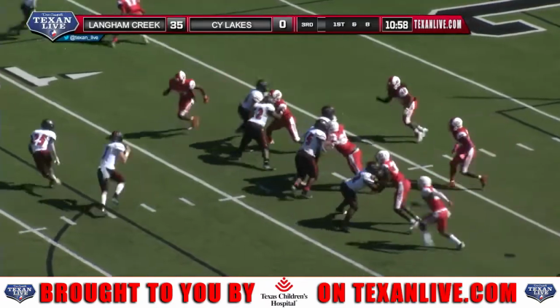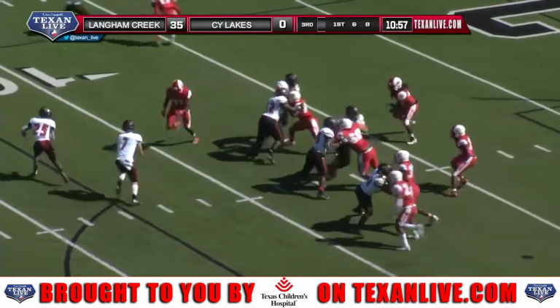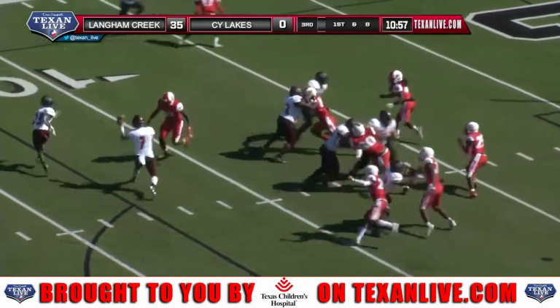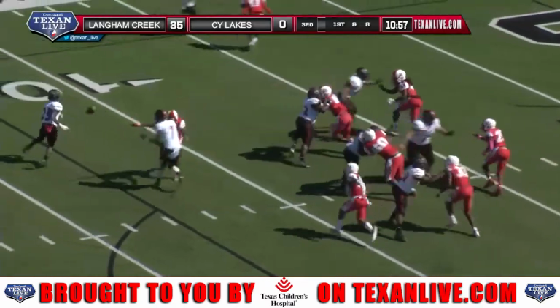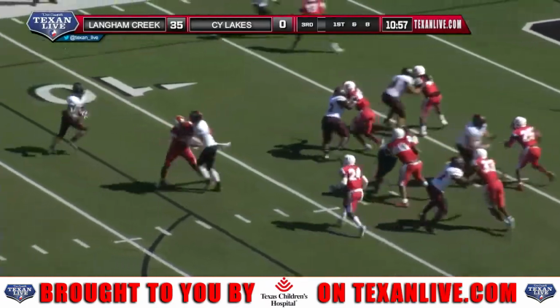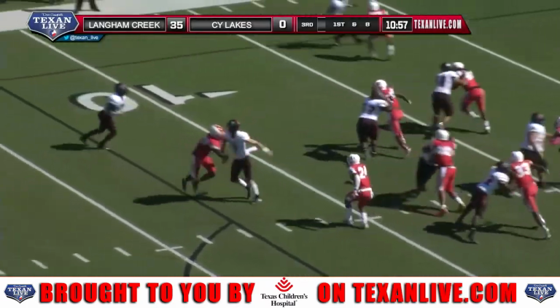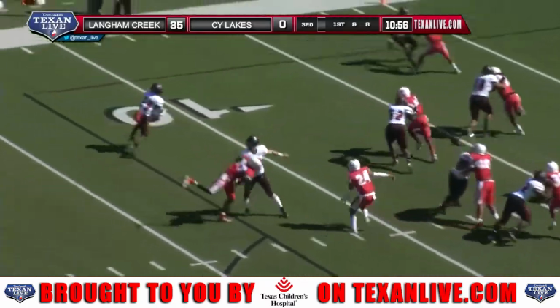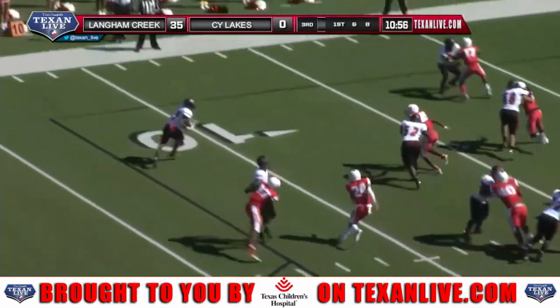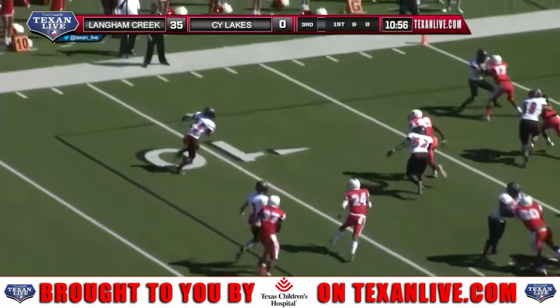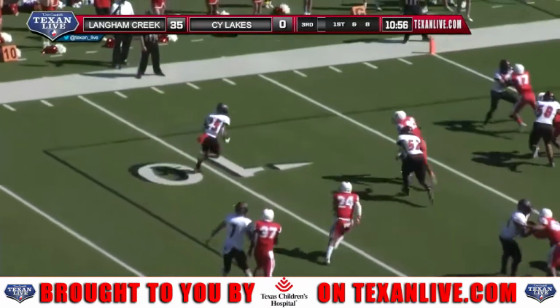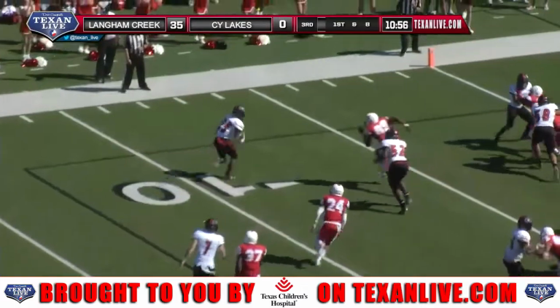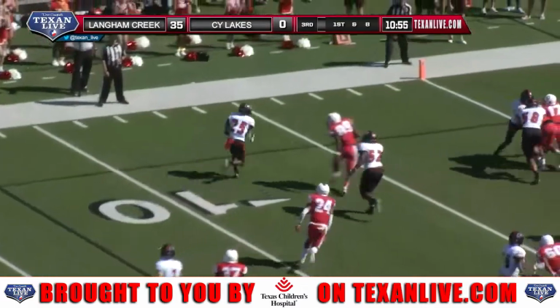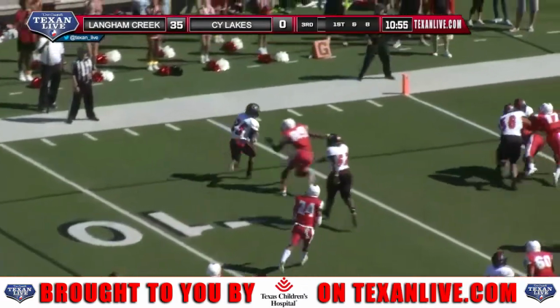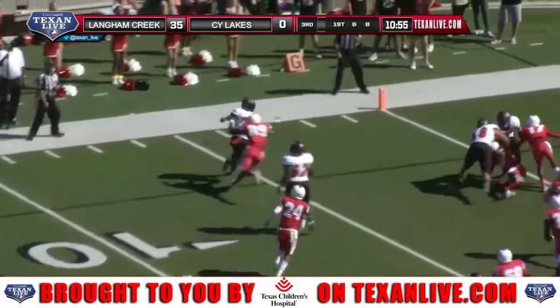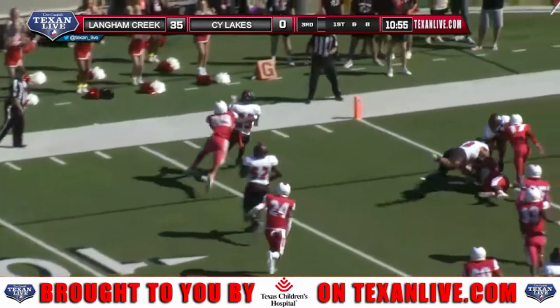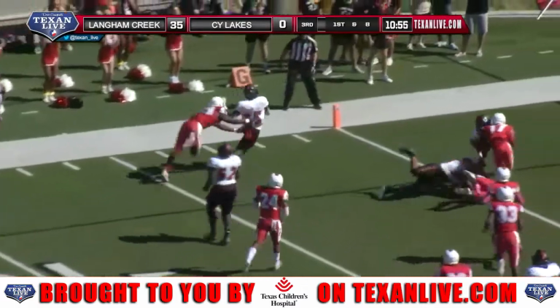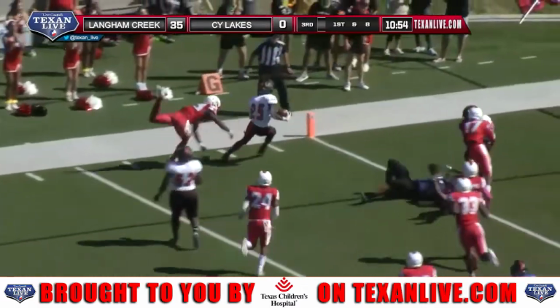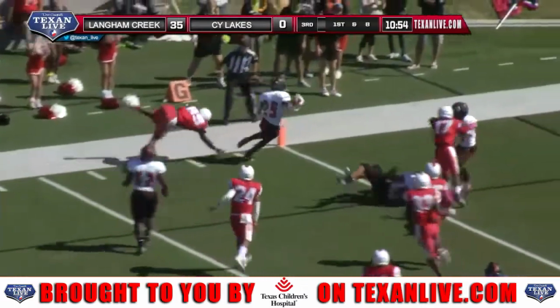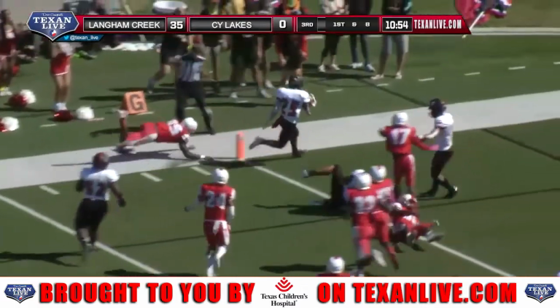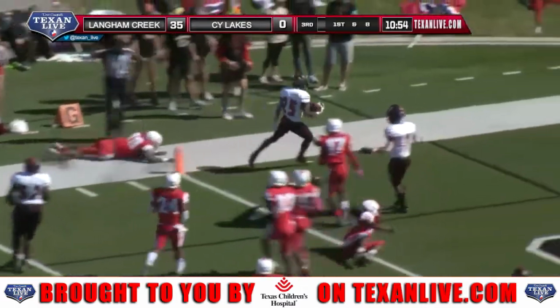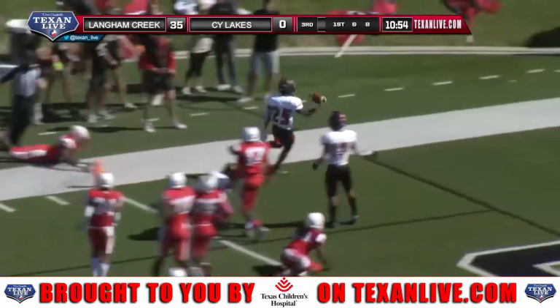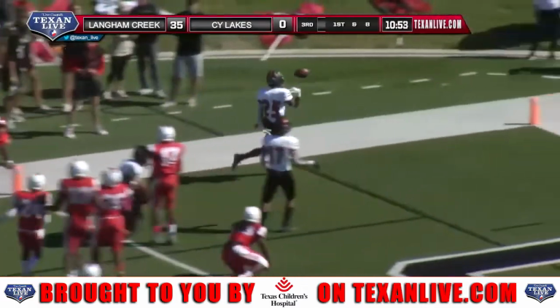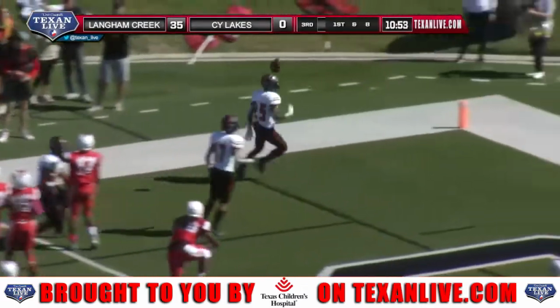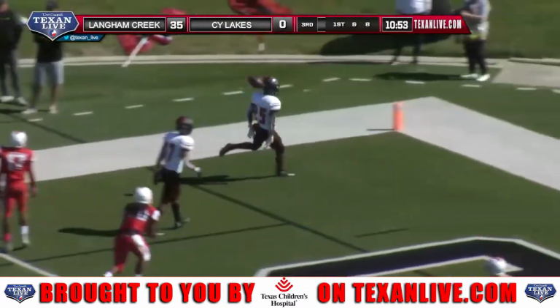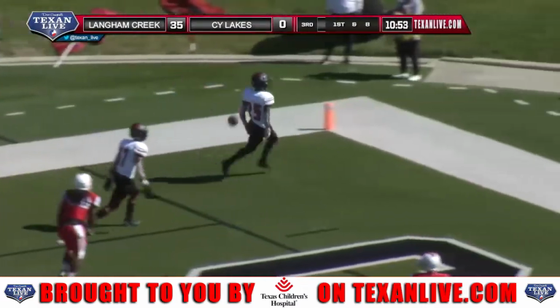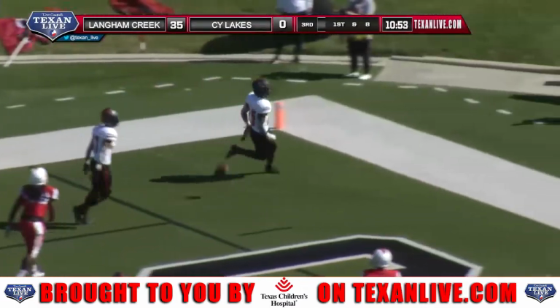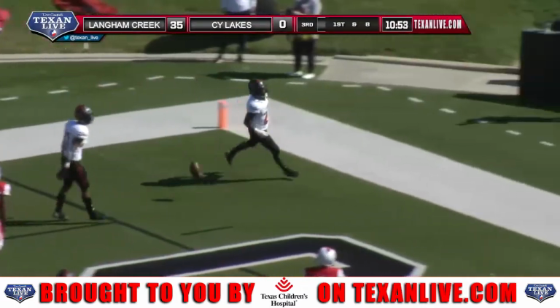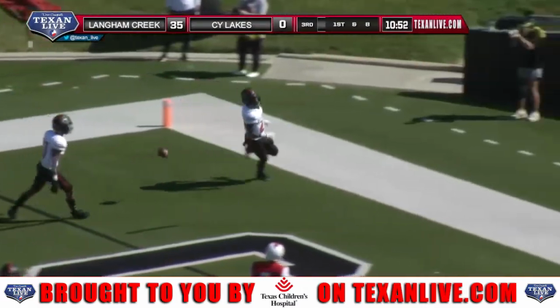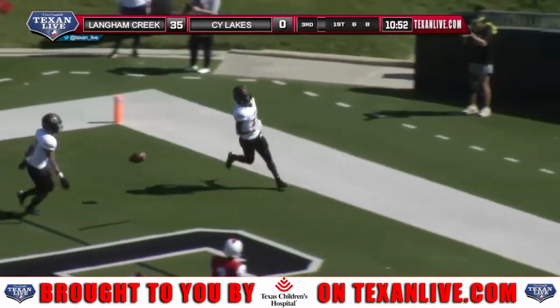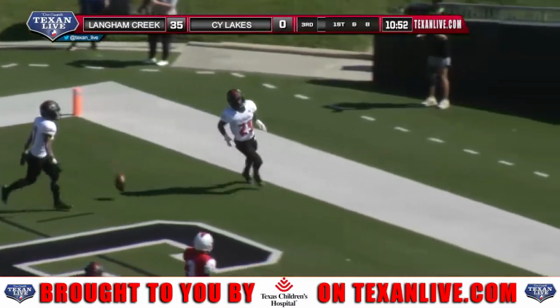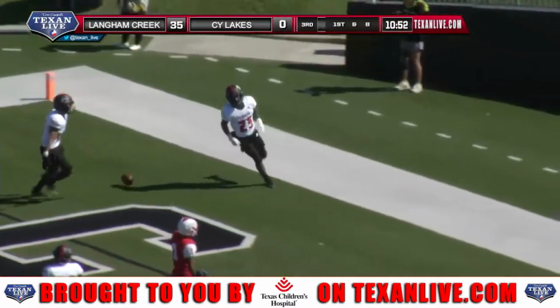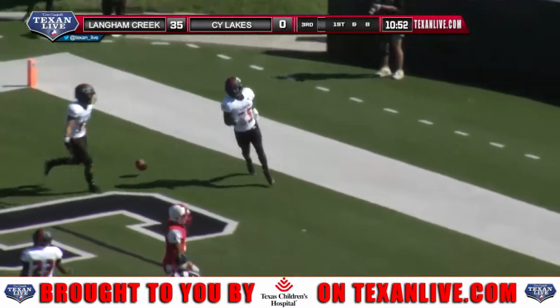To his right, he'll pitch it off to Hill. Hill's going to try to find the pylon — he's in. Touchdown Langham Creek.